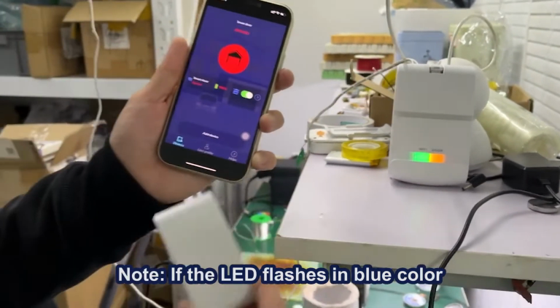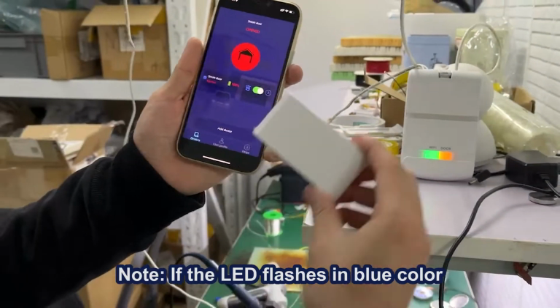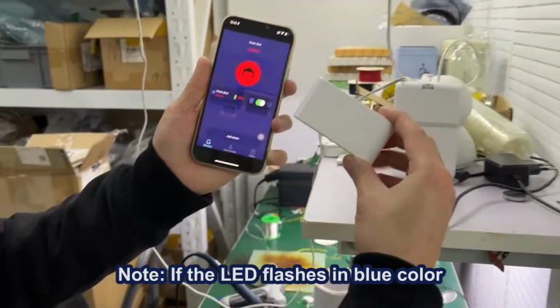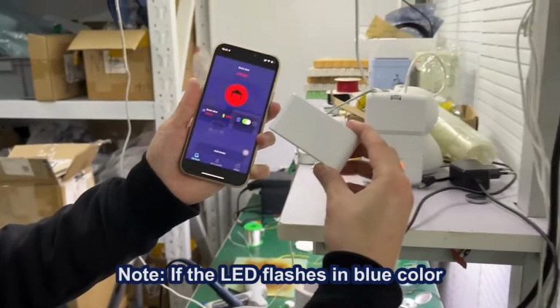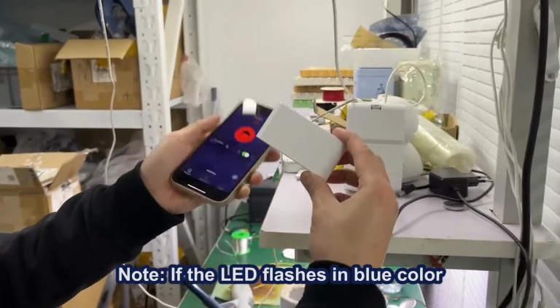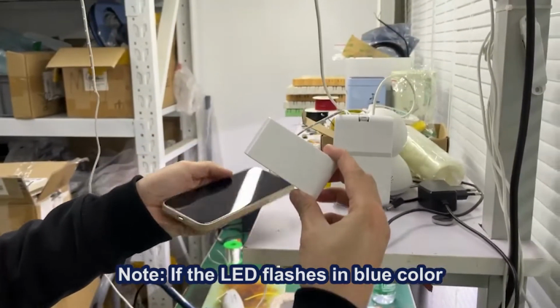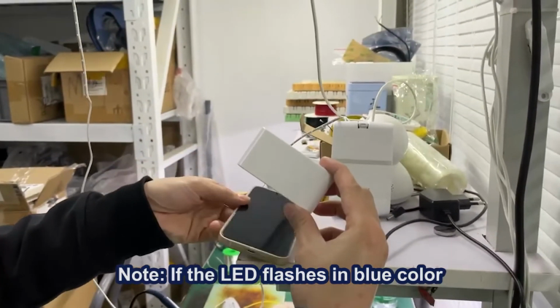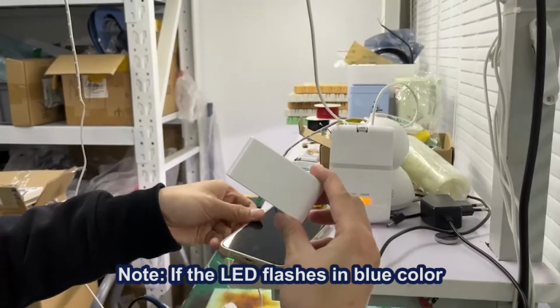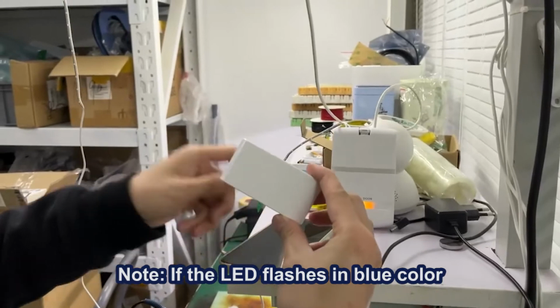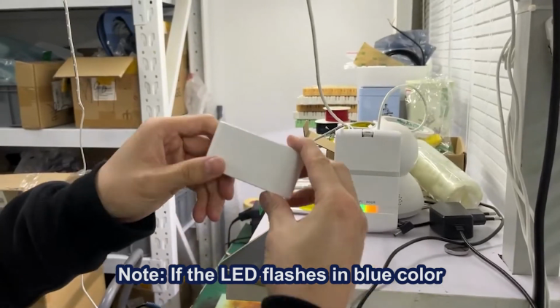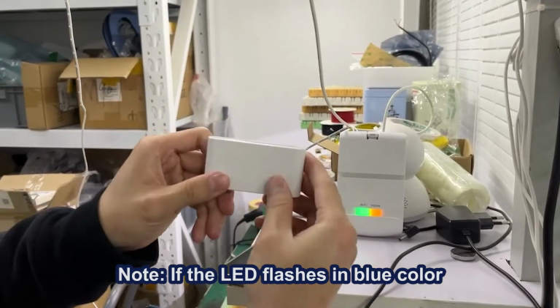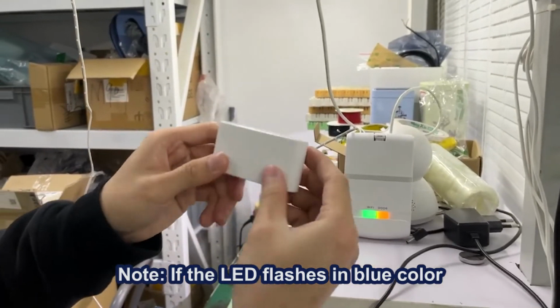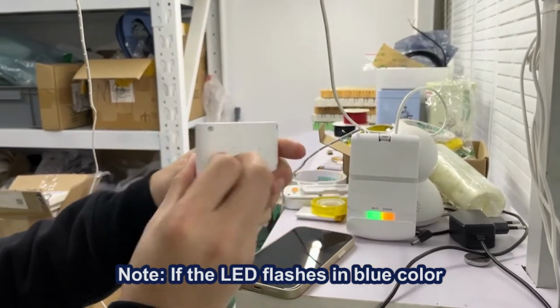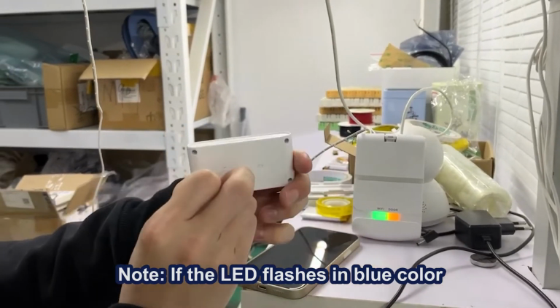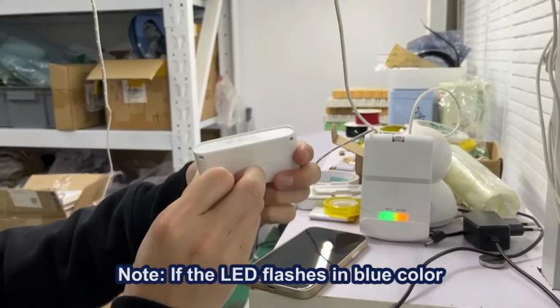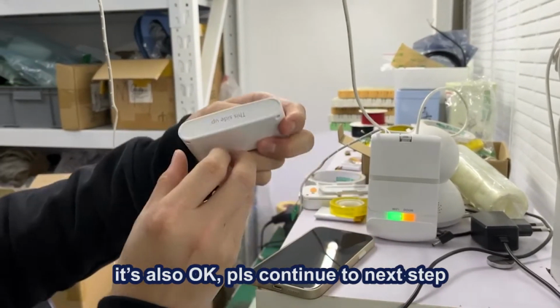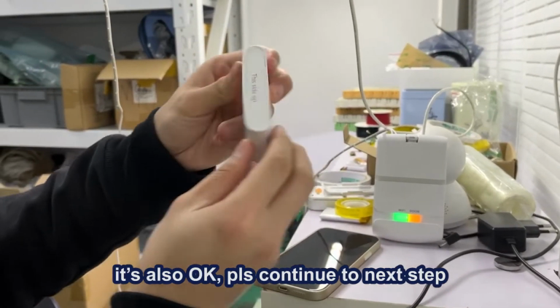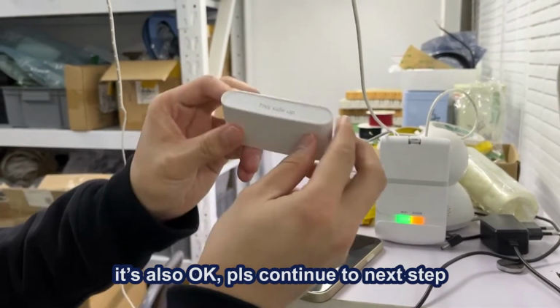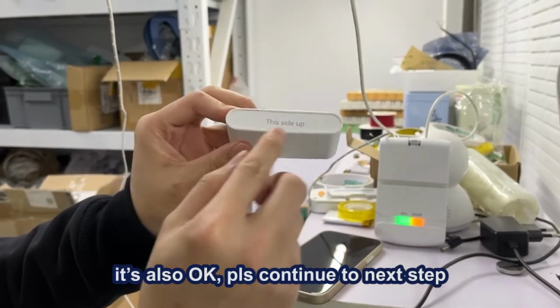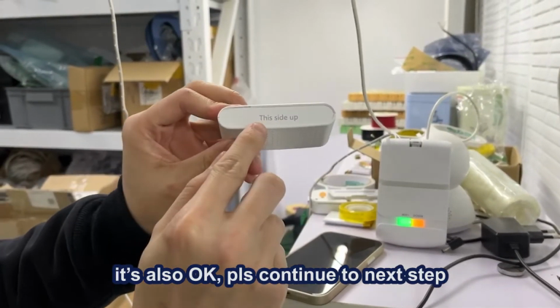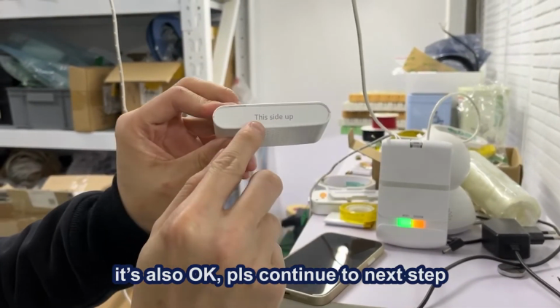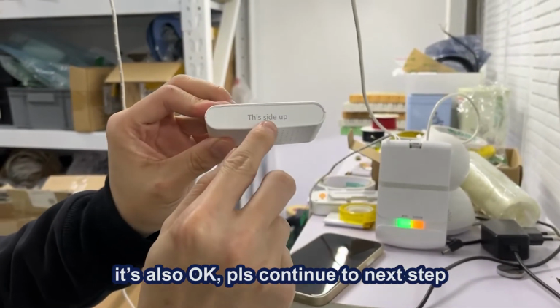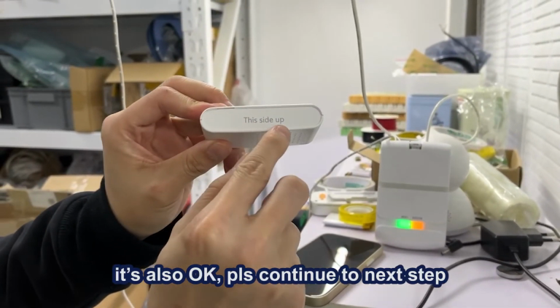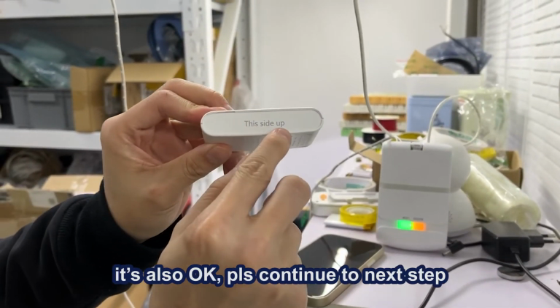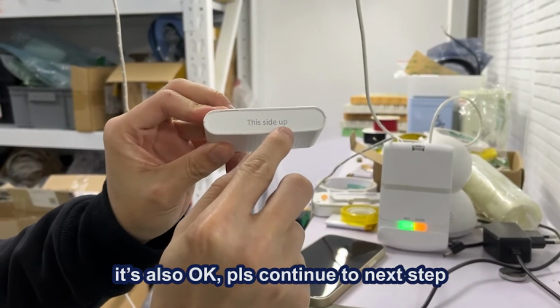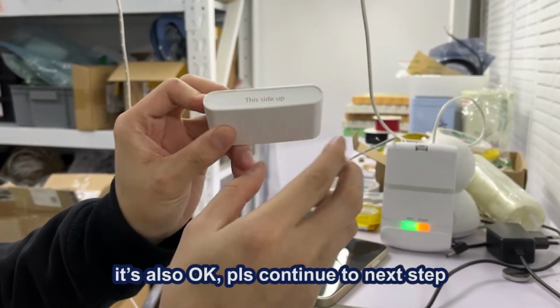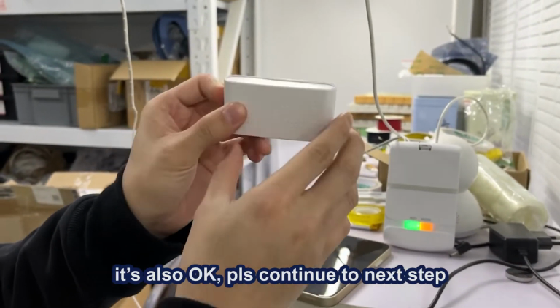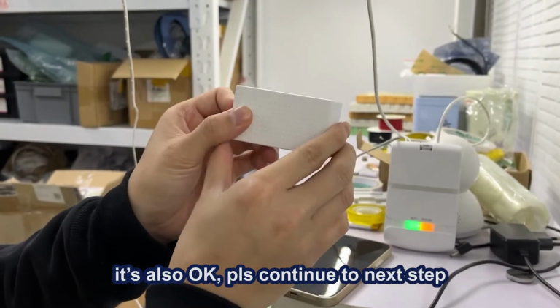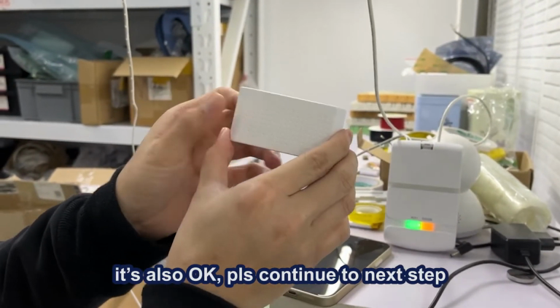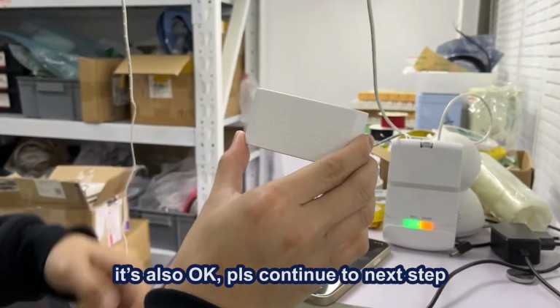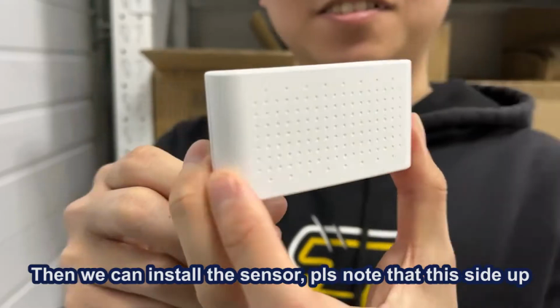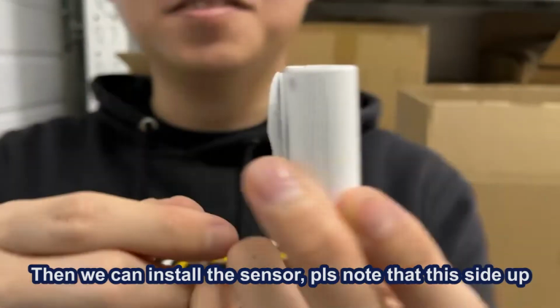Note: if the LED flashes in blue color, it's also okay. Then continue to the next step.